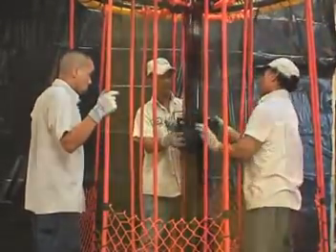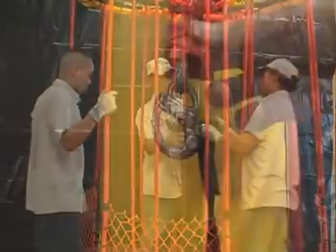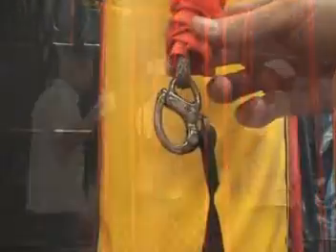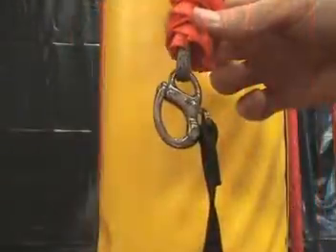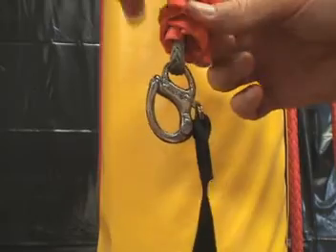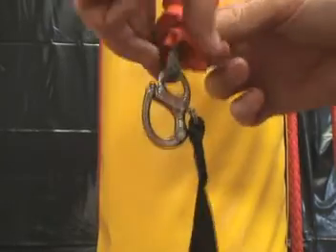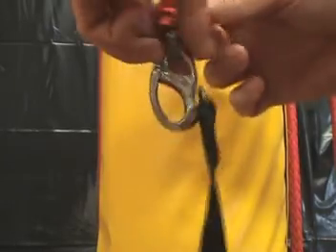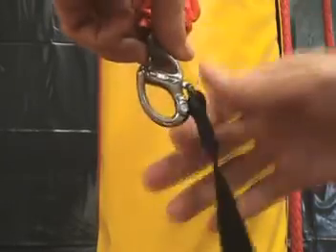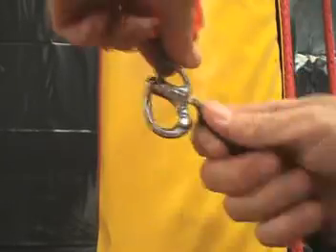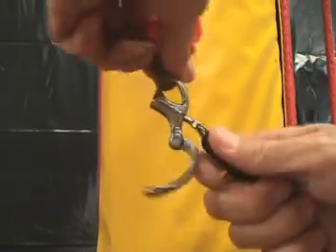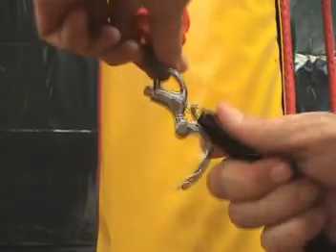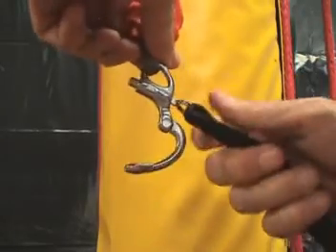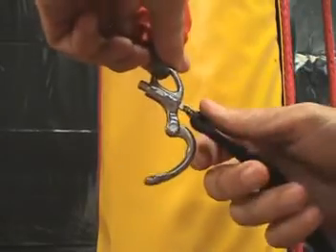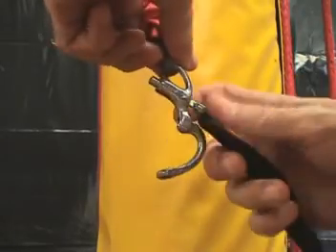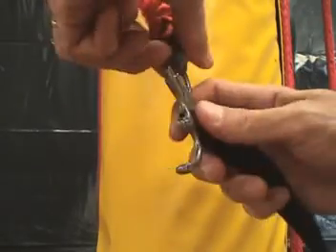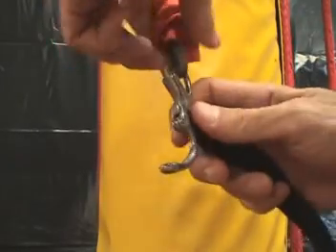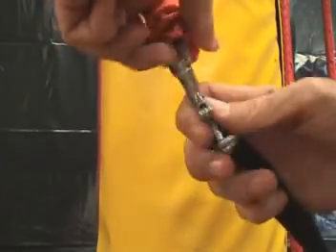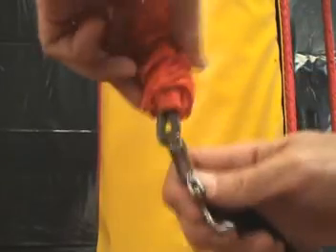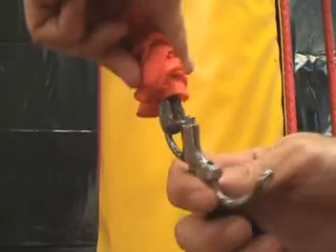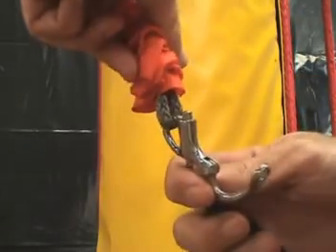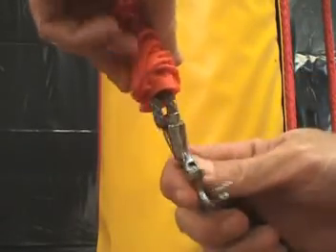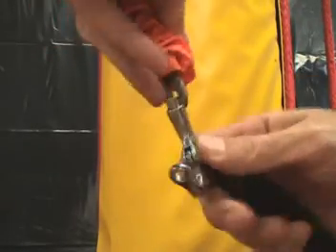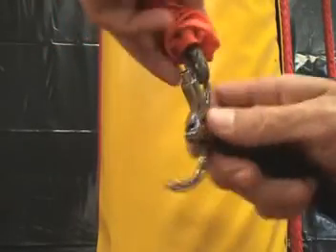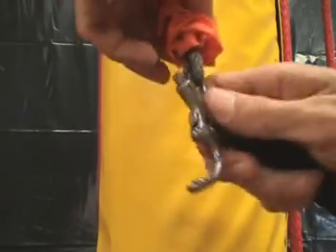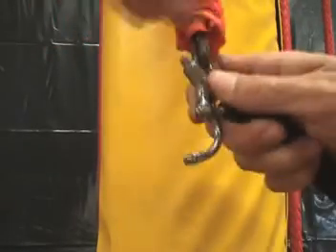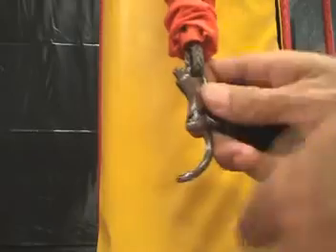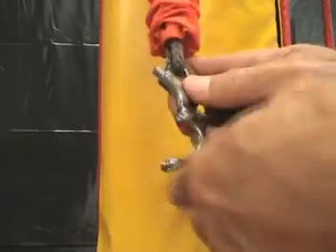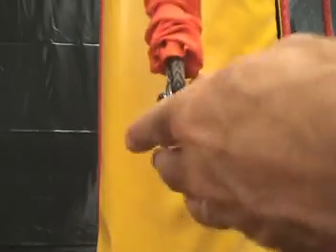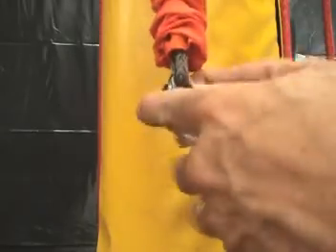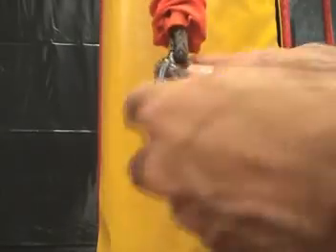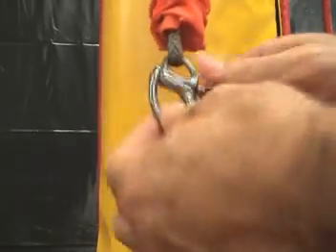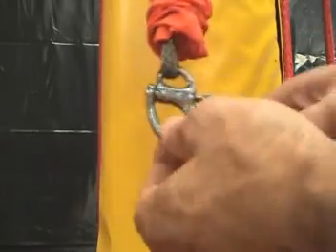The stainless steel snap shackles on the manned positioning lanyards should be sprayed regularly with an anti-corrosion lubricant.